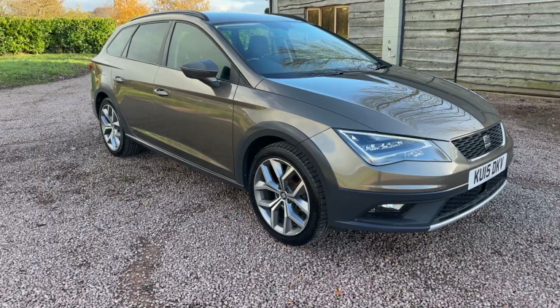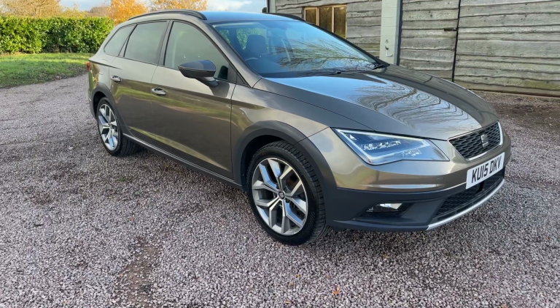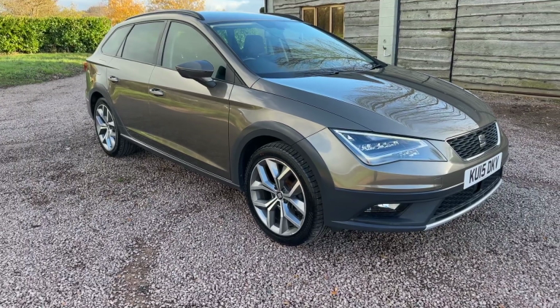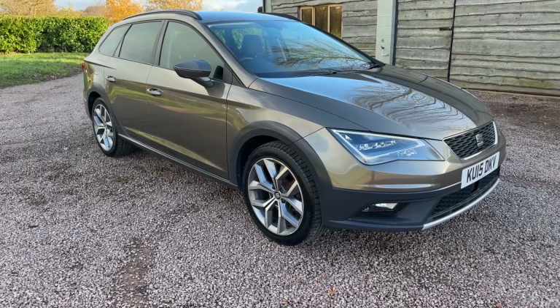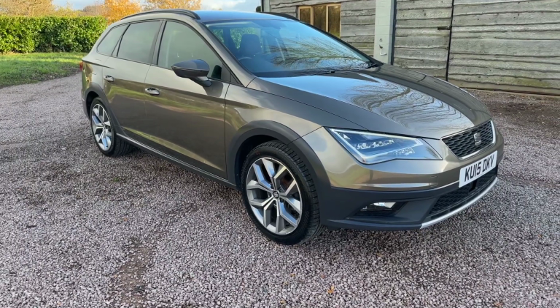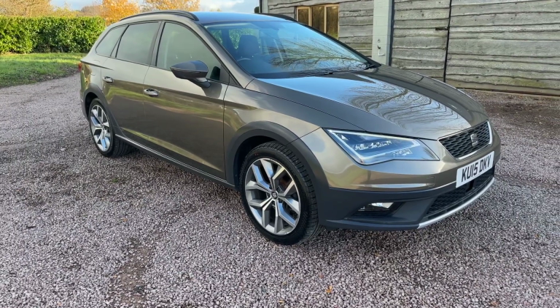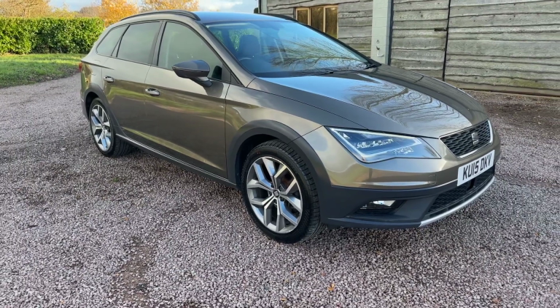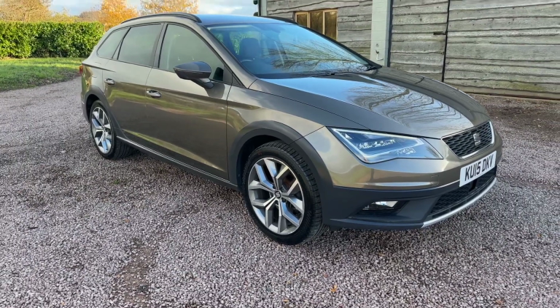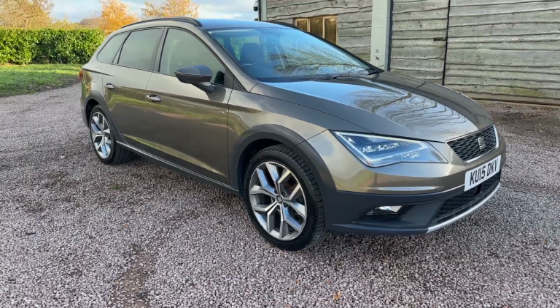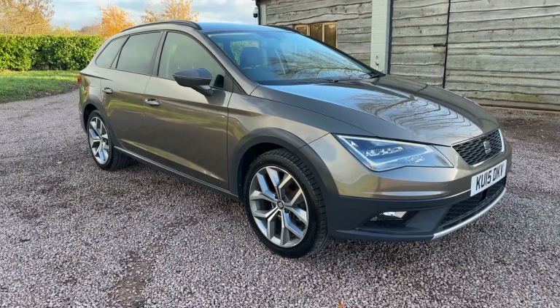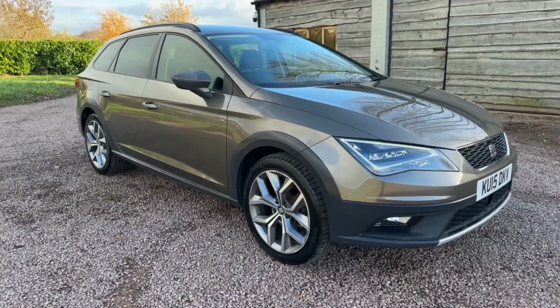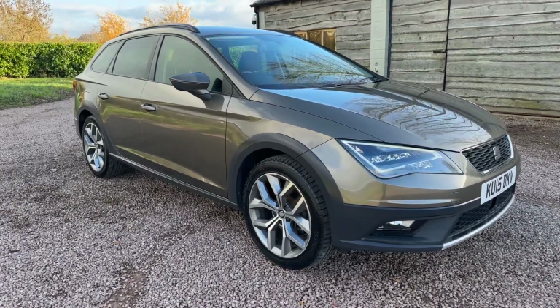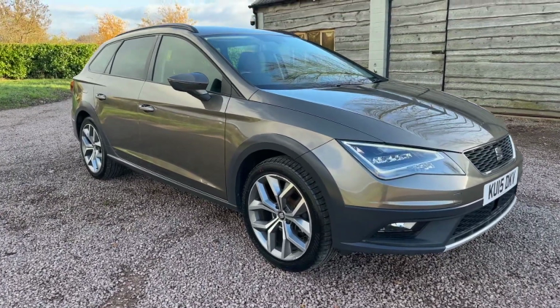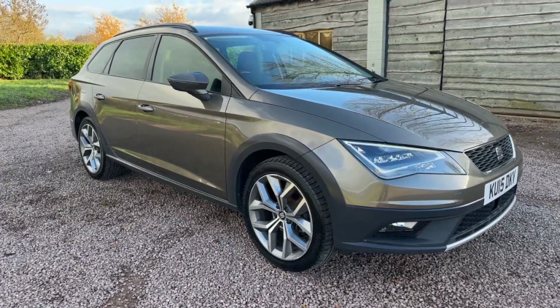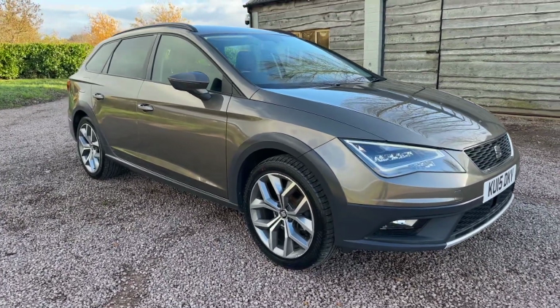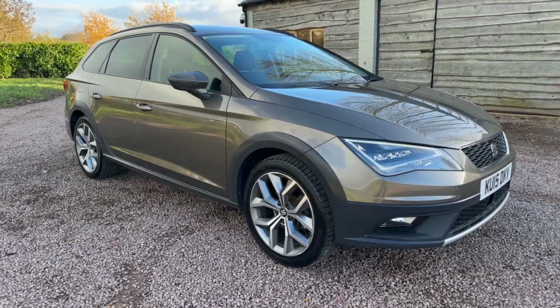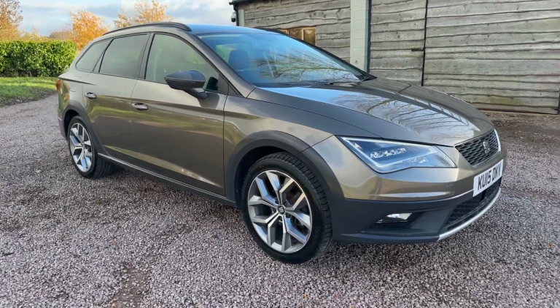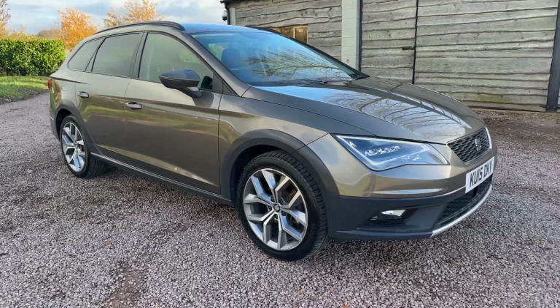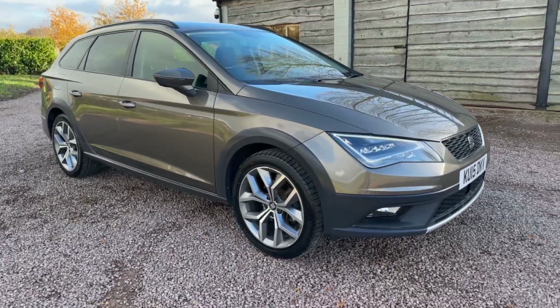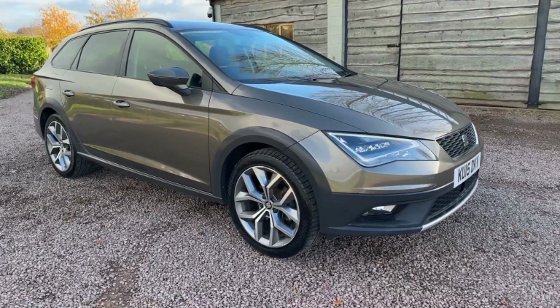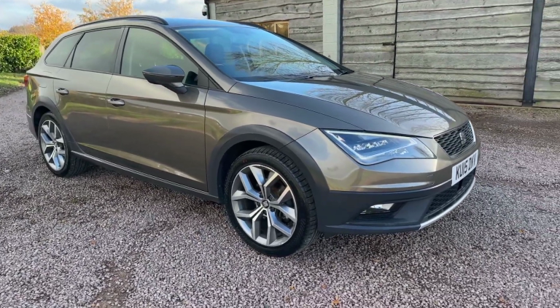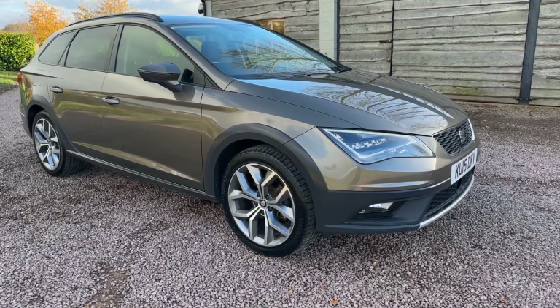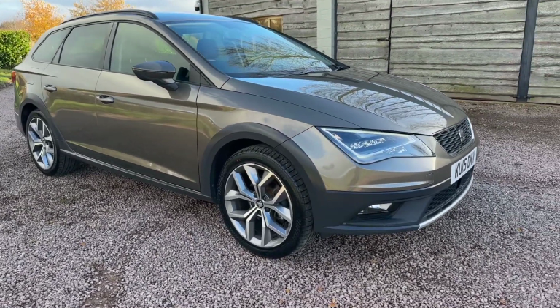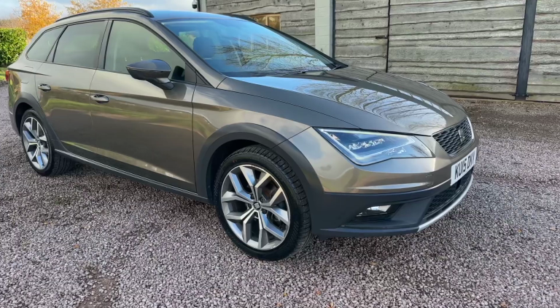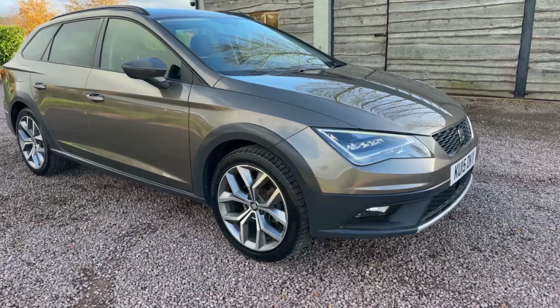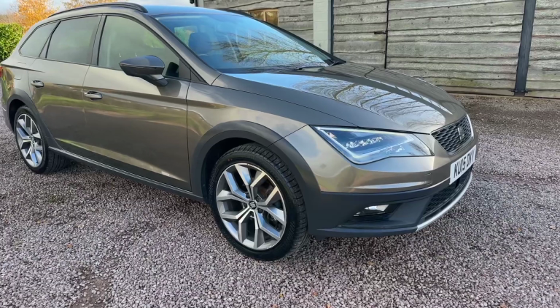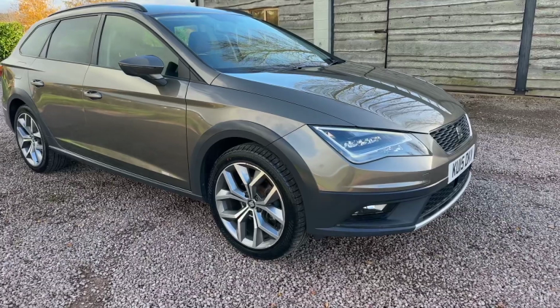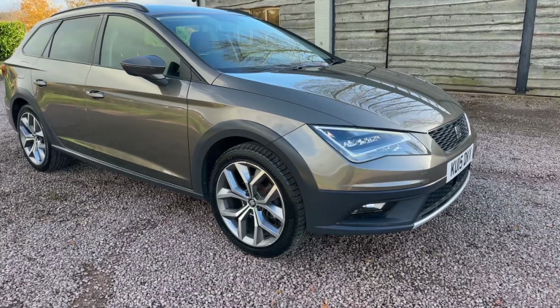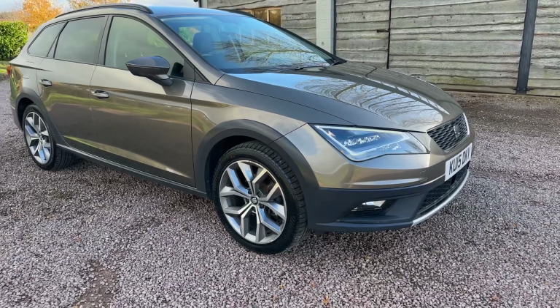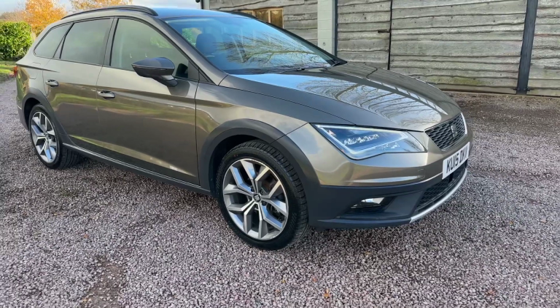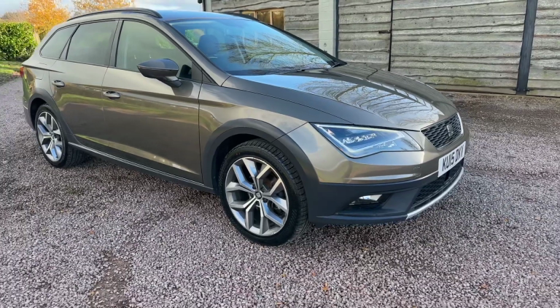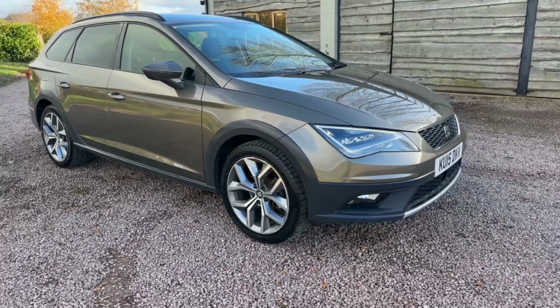Good afternoon, welcome to another video from Barclay Motor Company of Hopwood, Sadd, Birmingham.